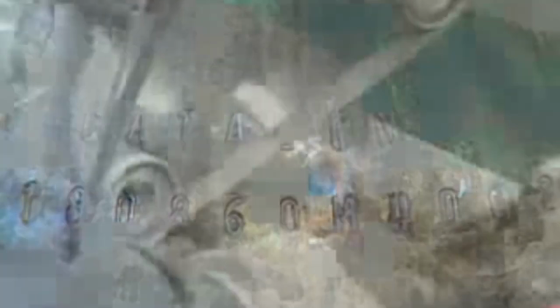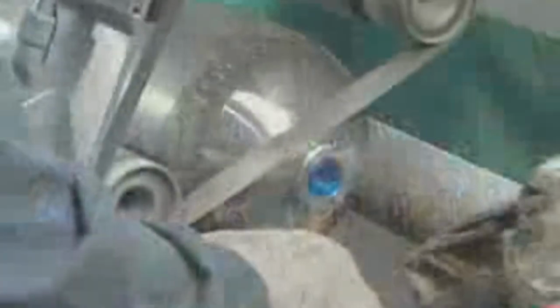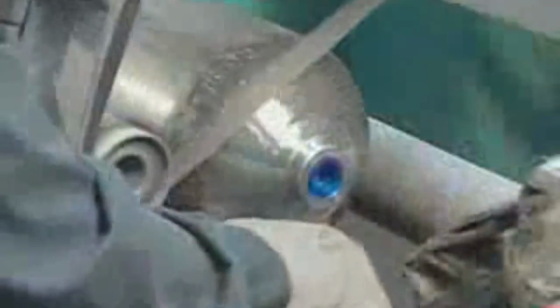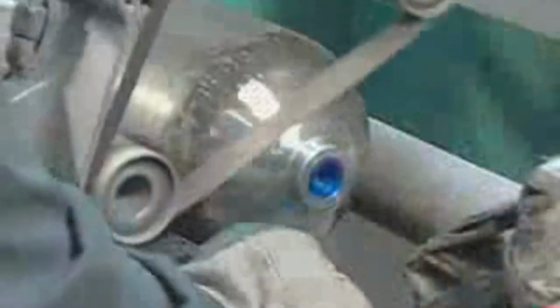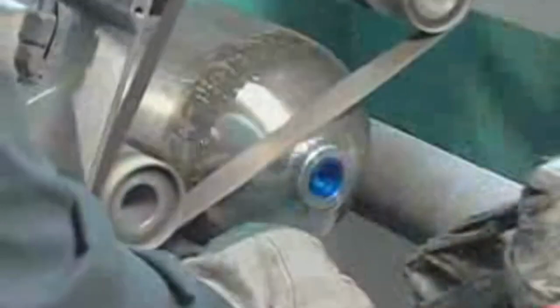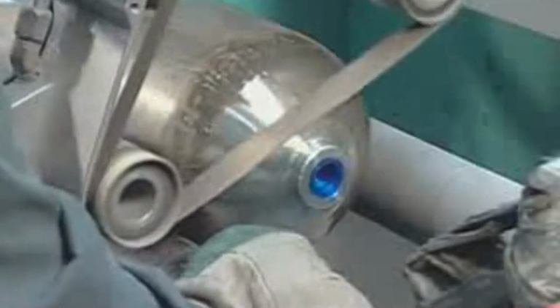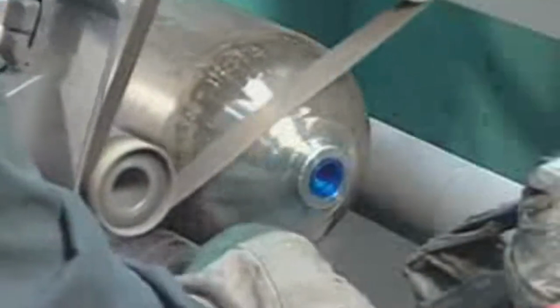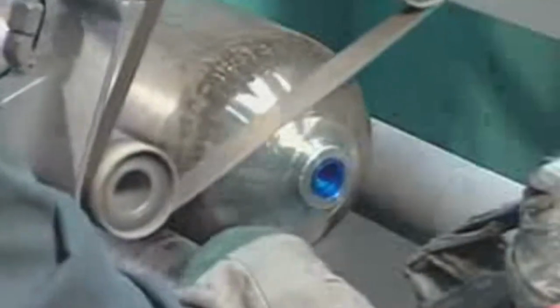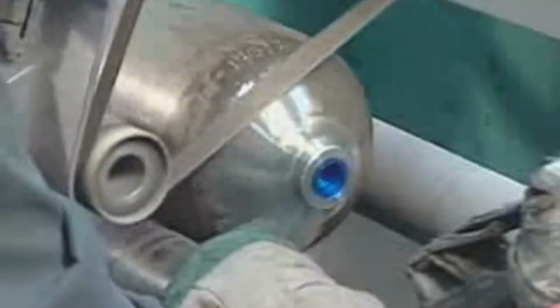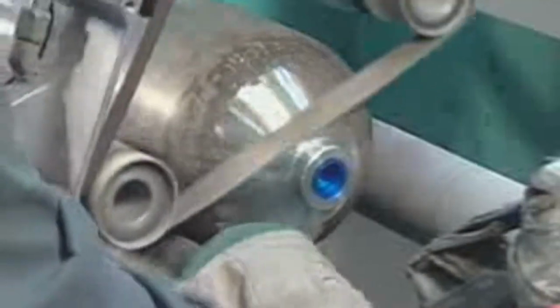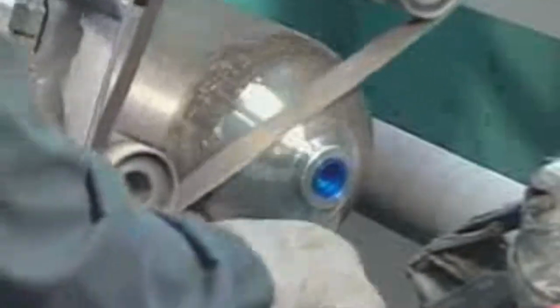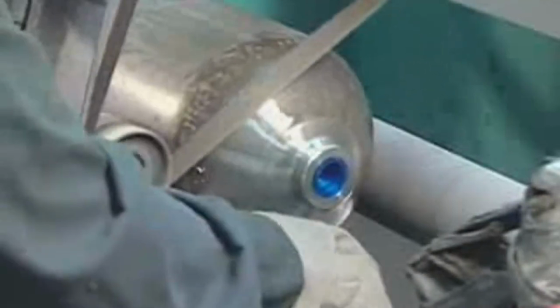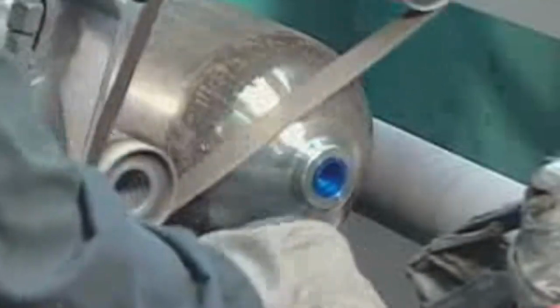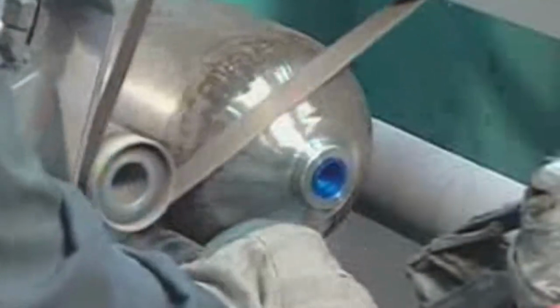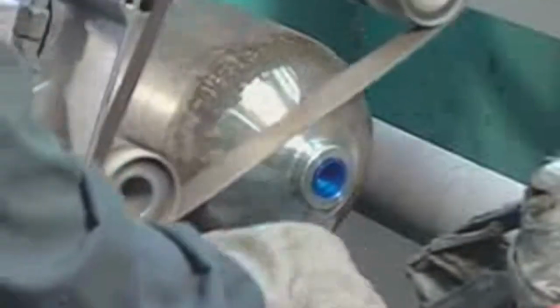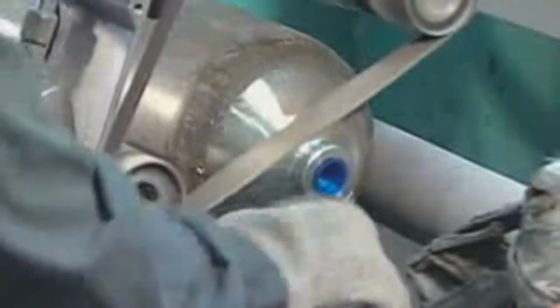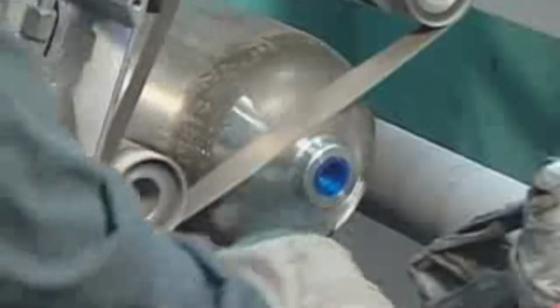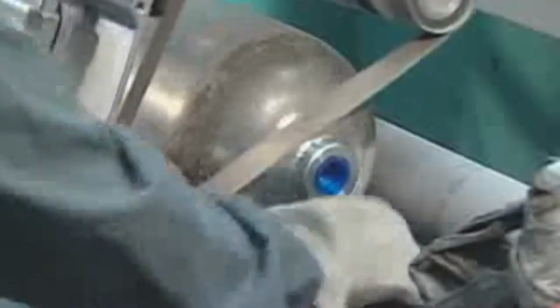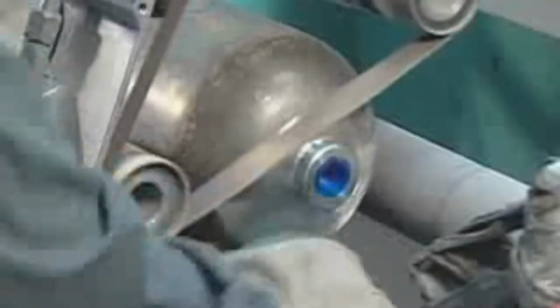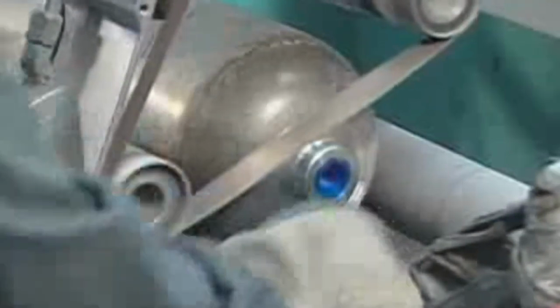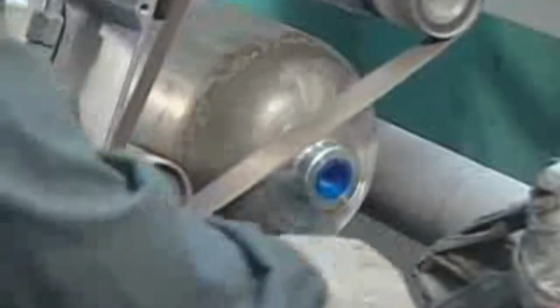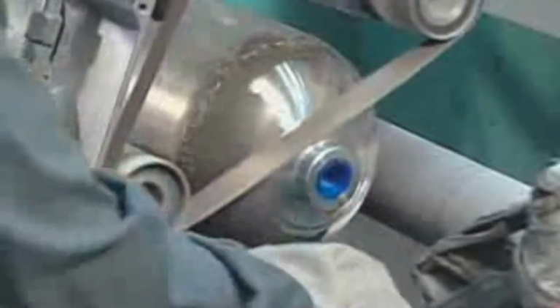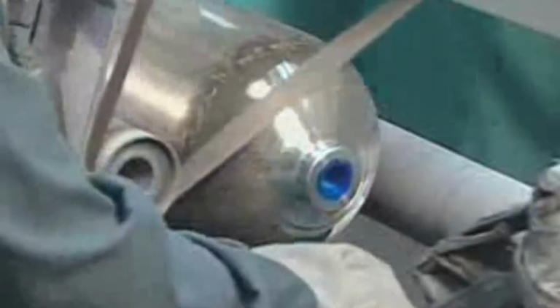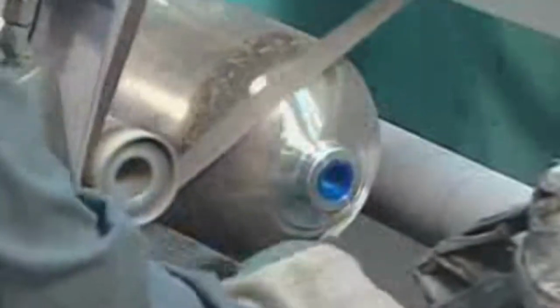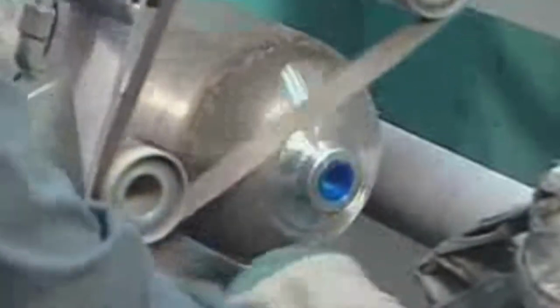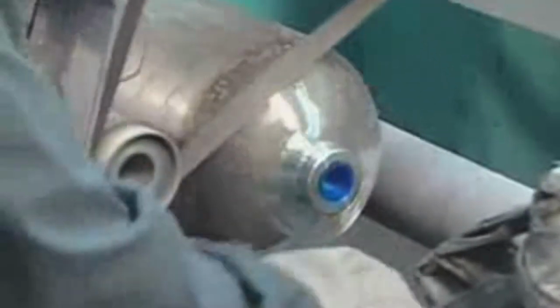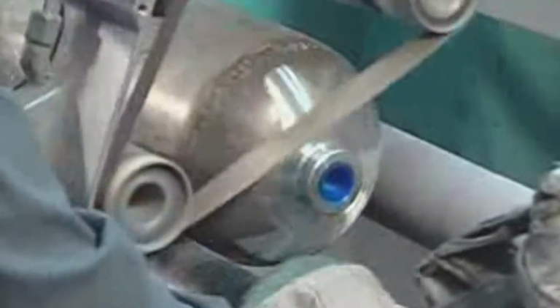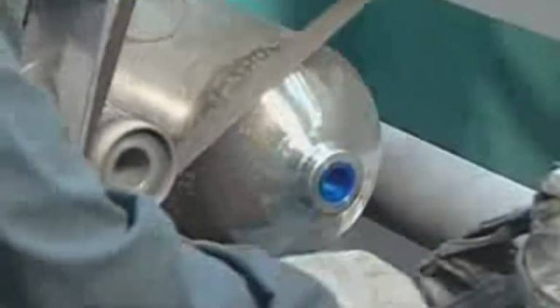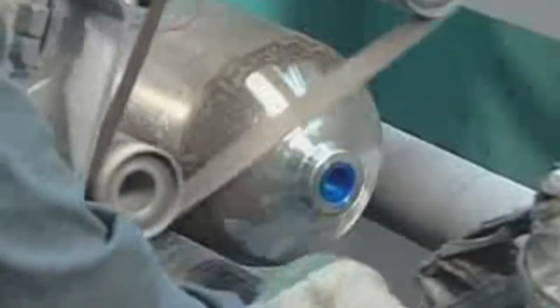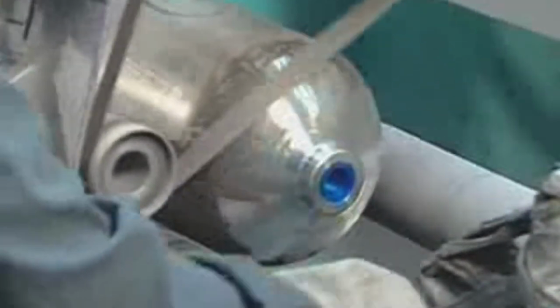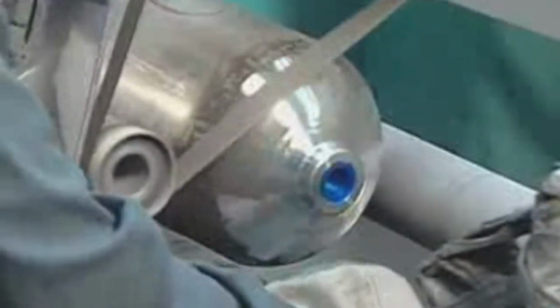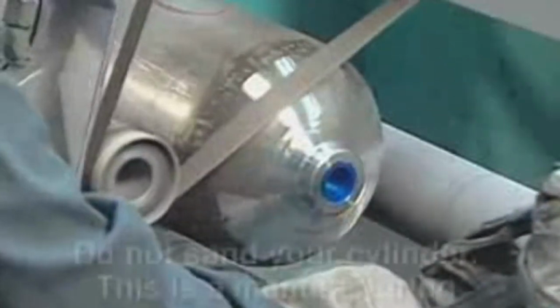Sanding removes the dings and dents the tank picks up in manufacturing. However, individuals should never sand their own tanks.